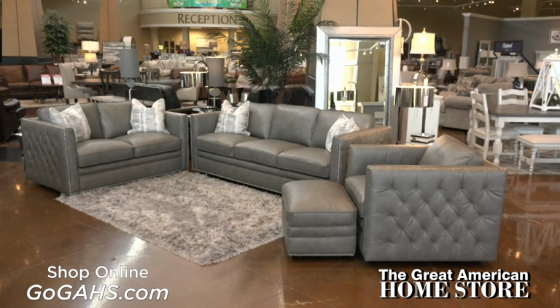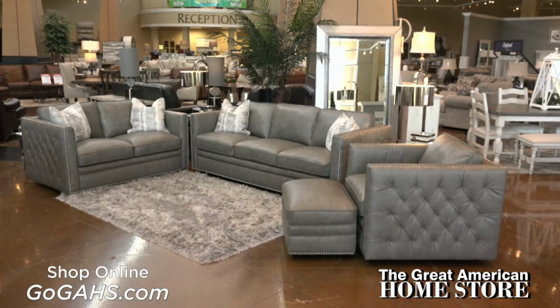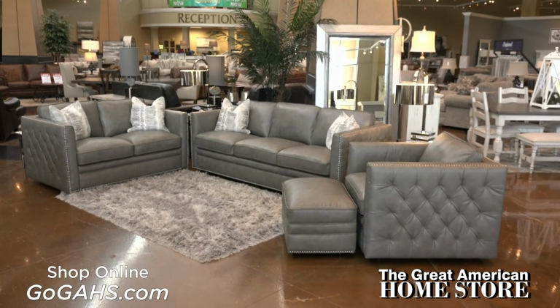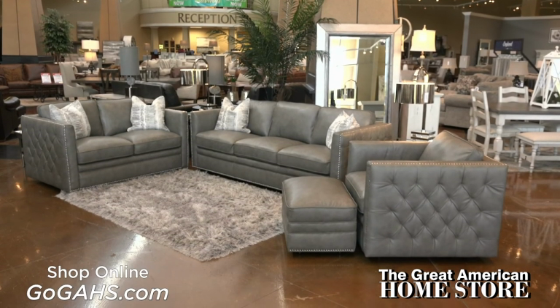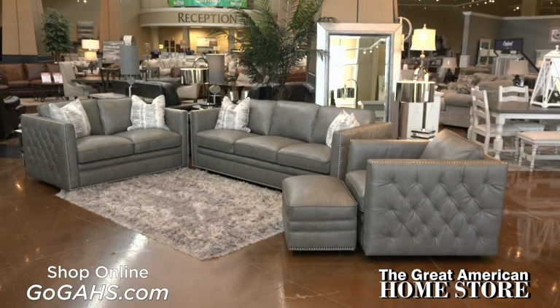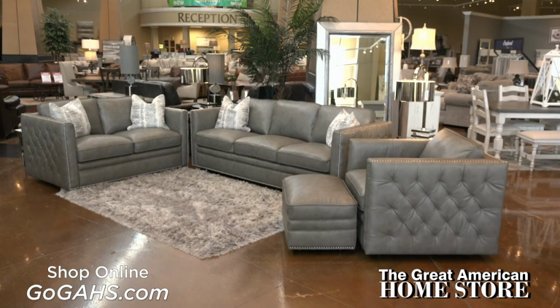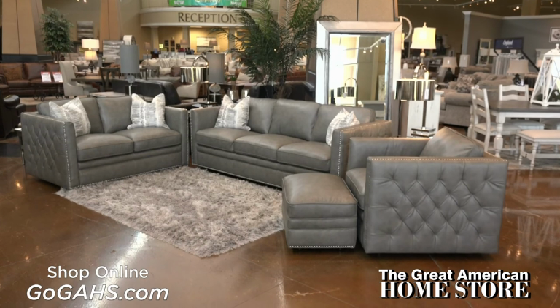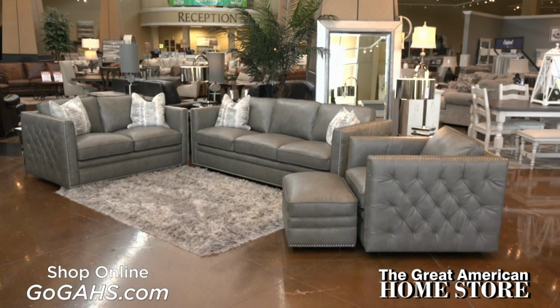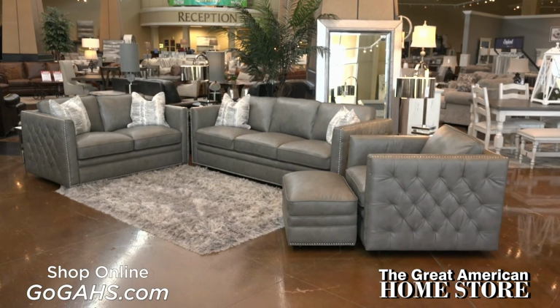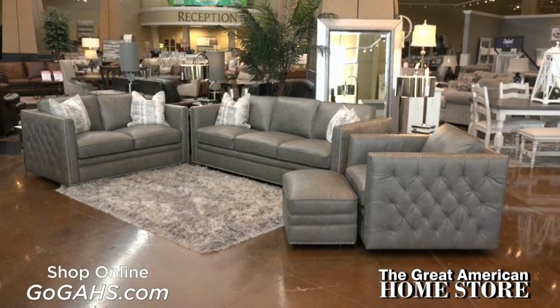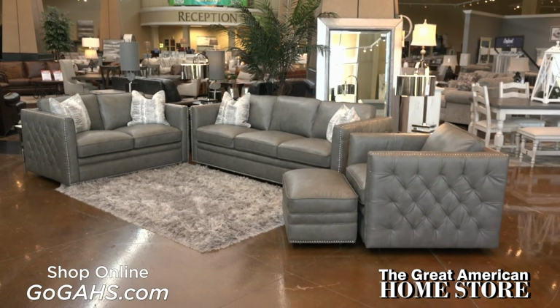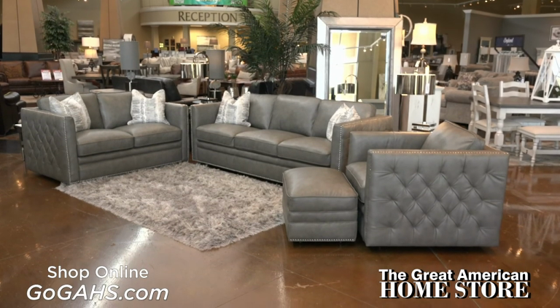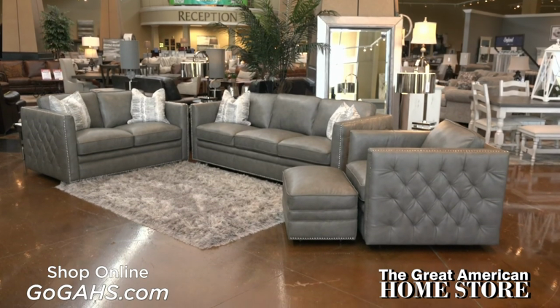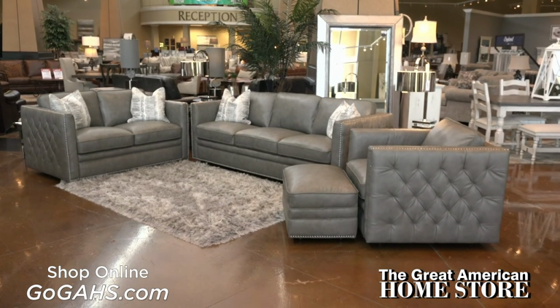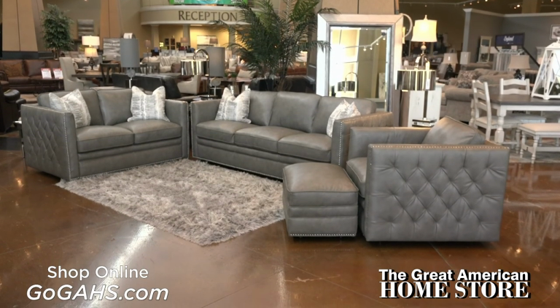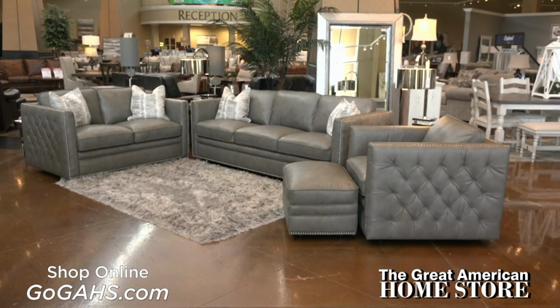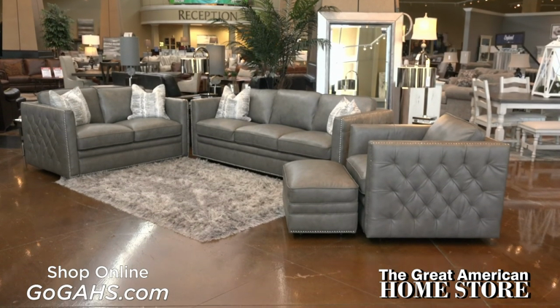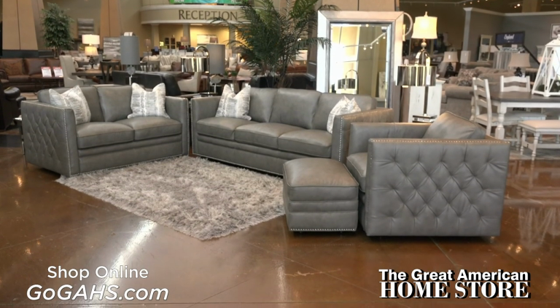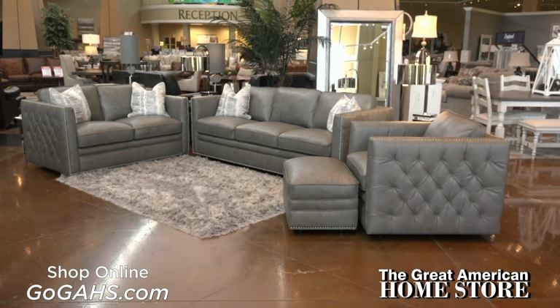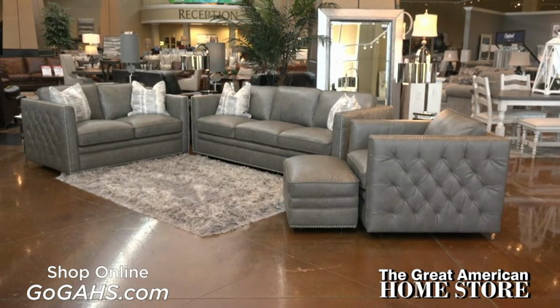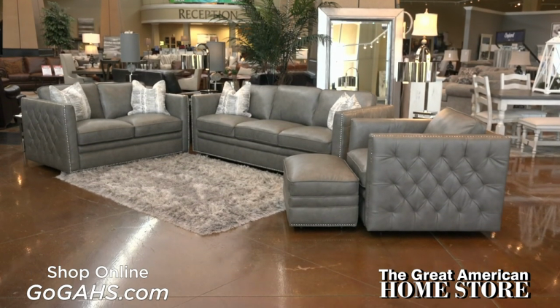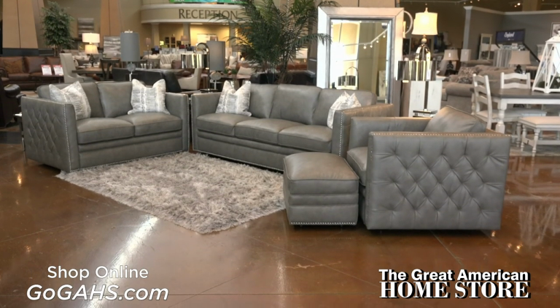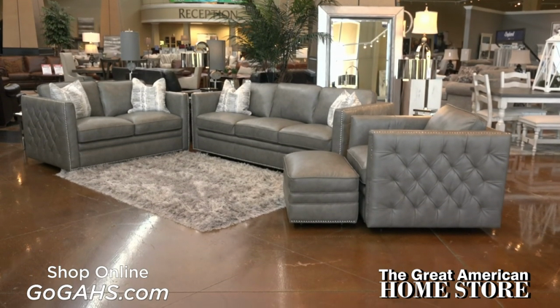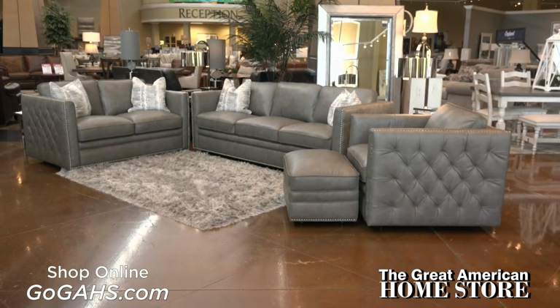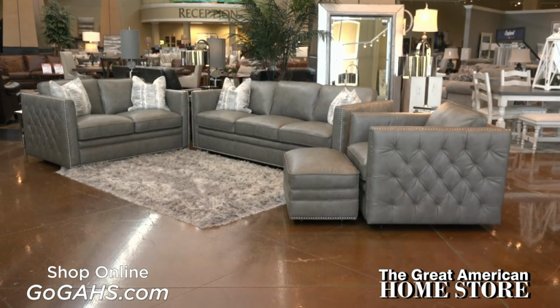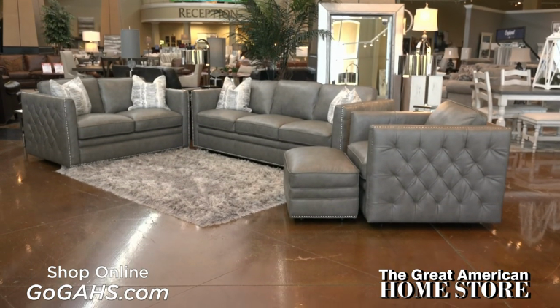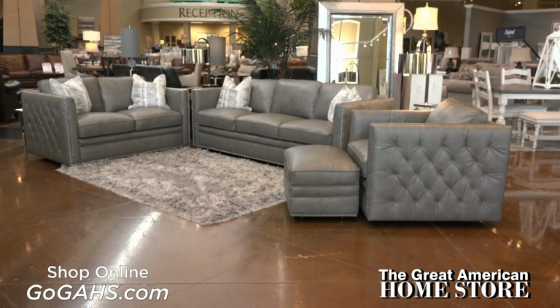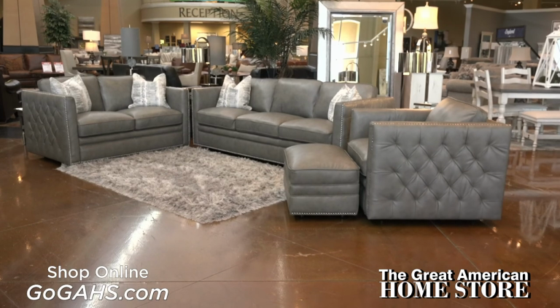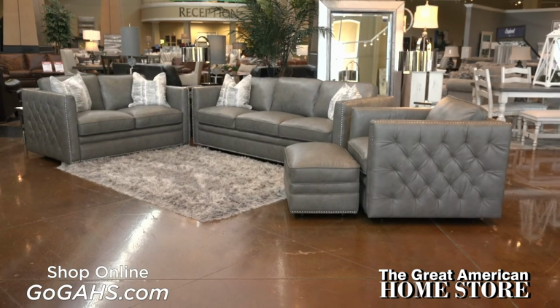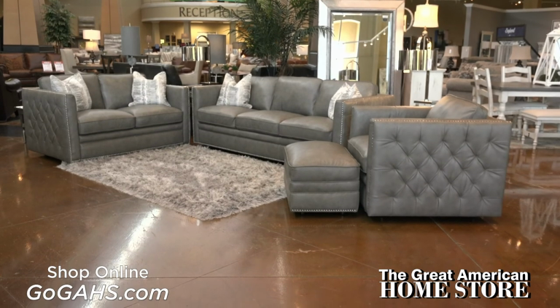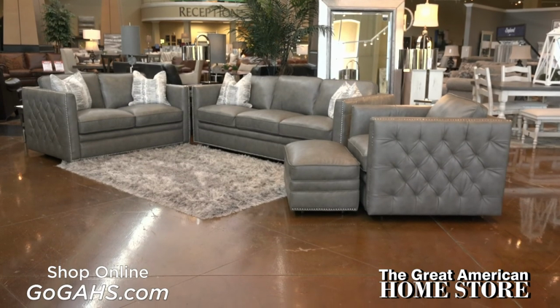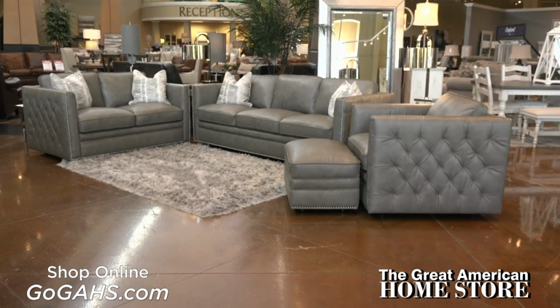Shop online or visit one of our convenient locations to see our complete selection of leather seating, offering all the latest styles as well as great value.